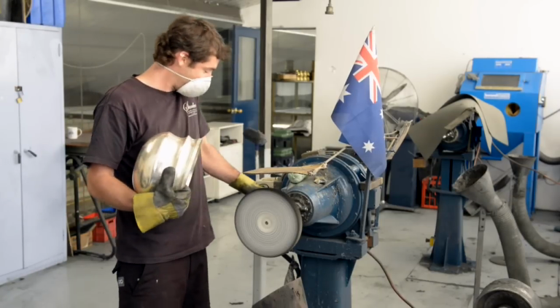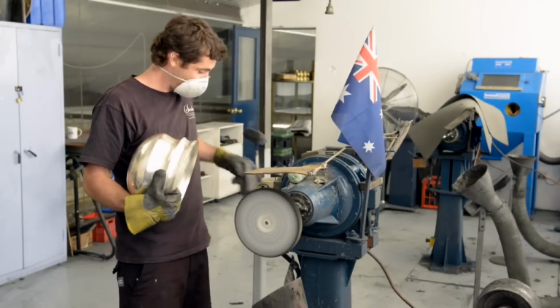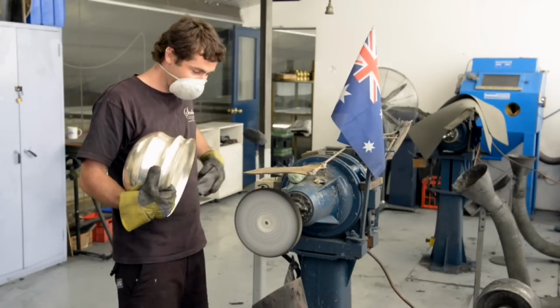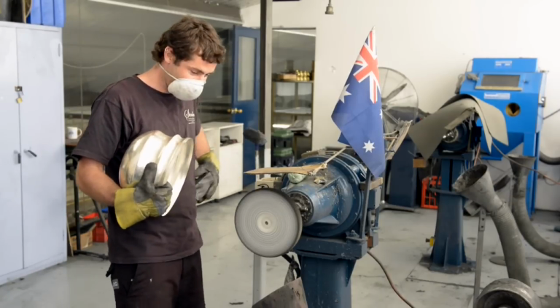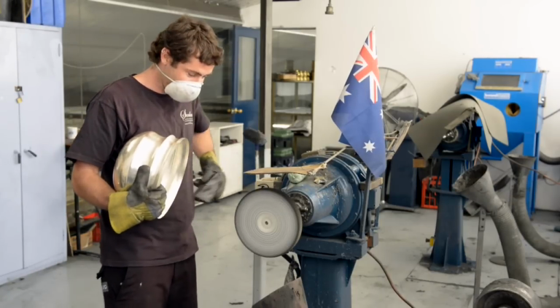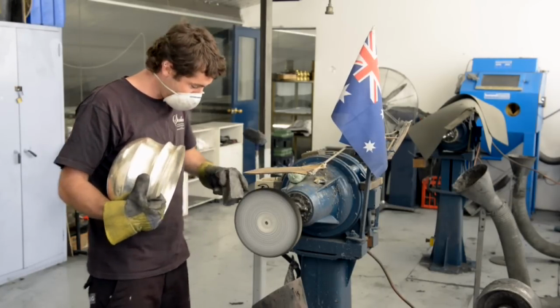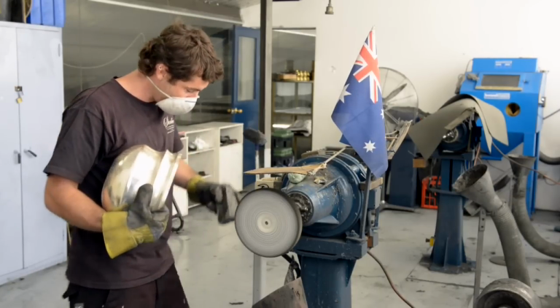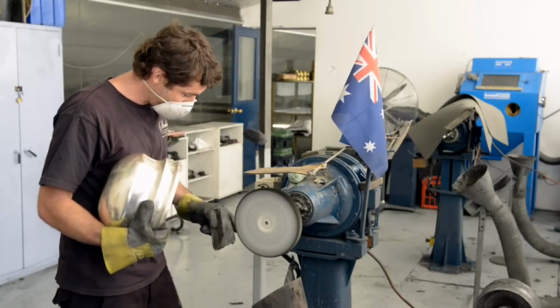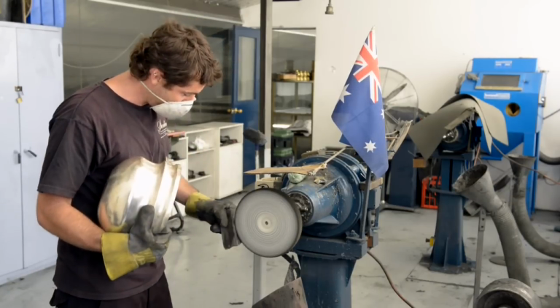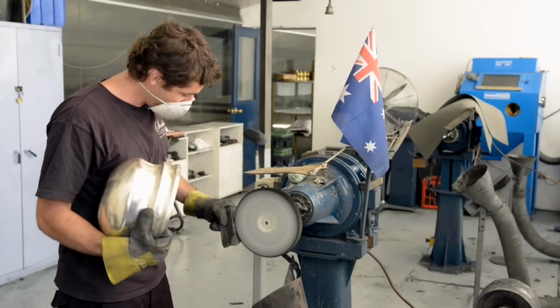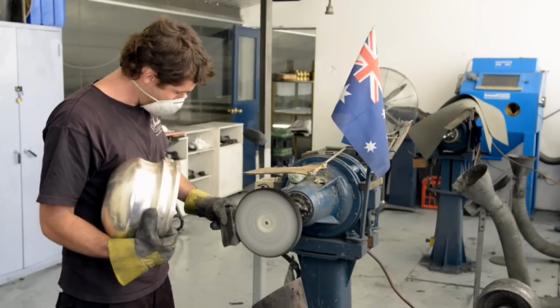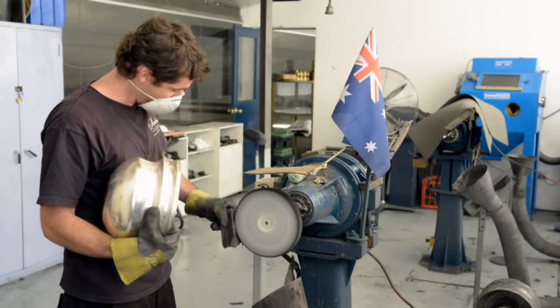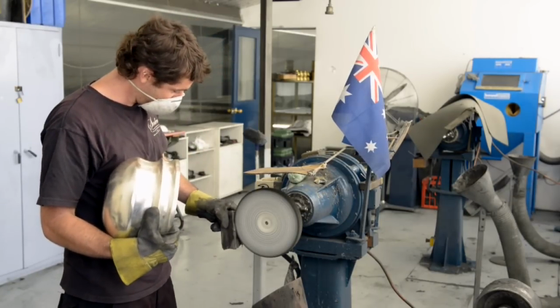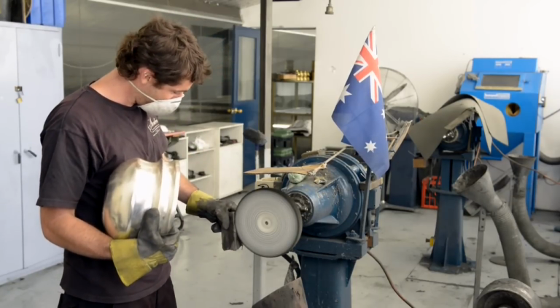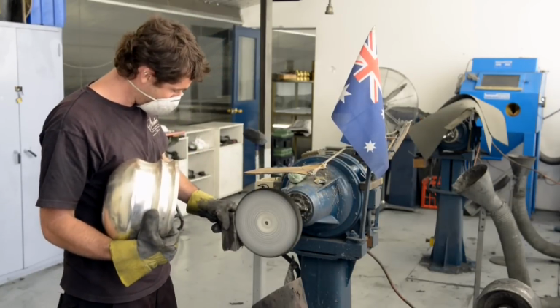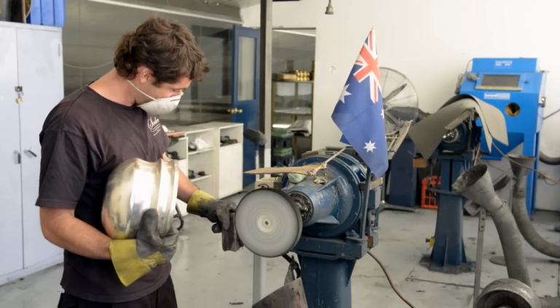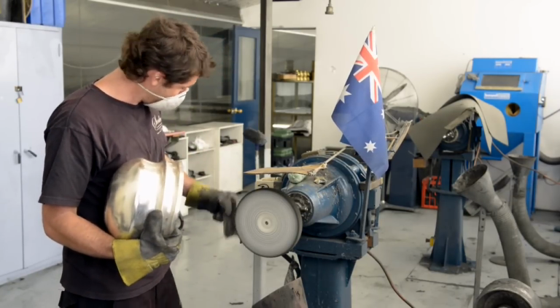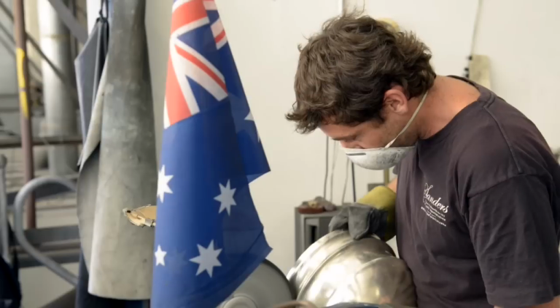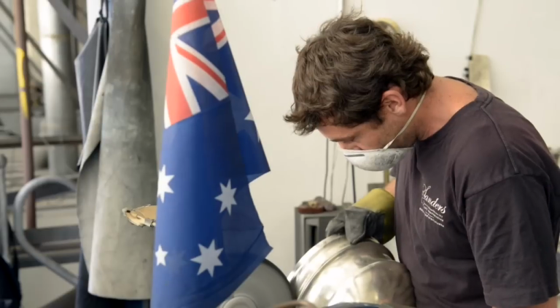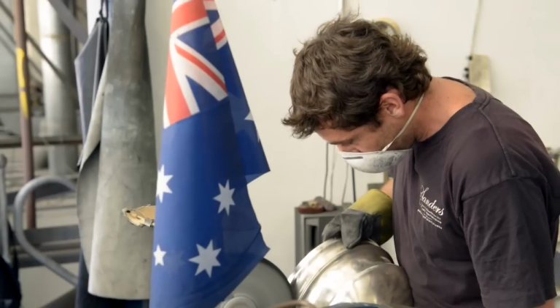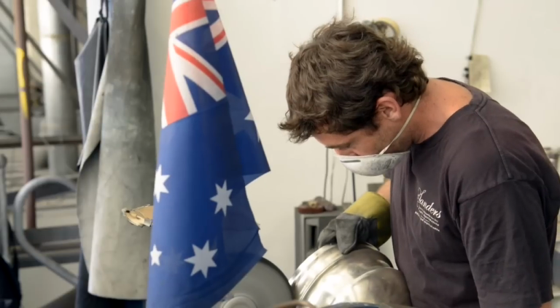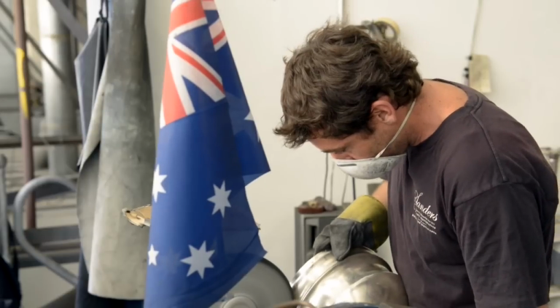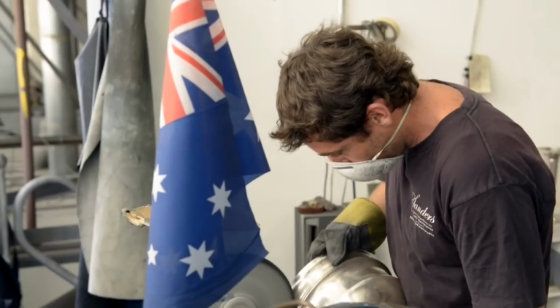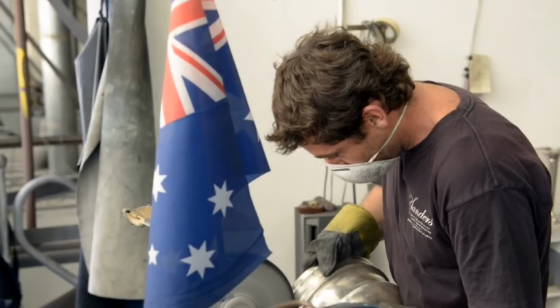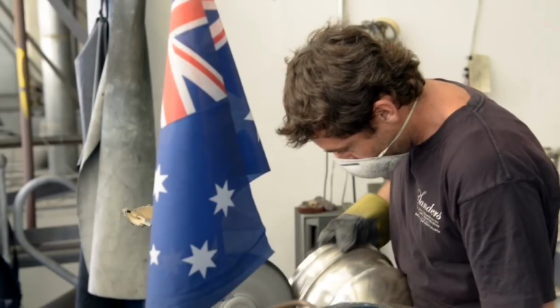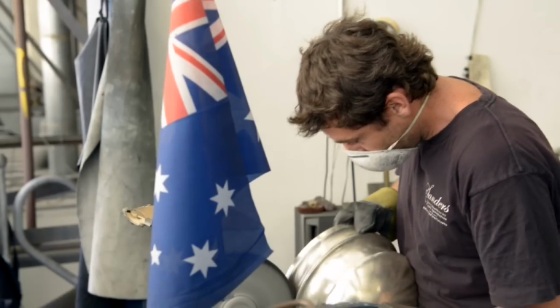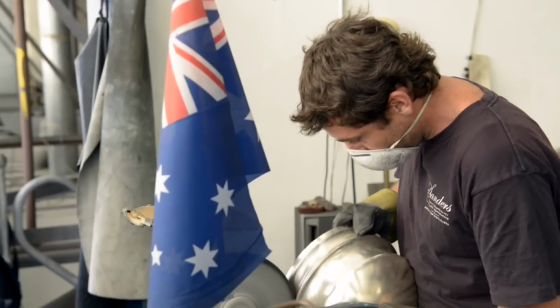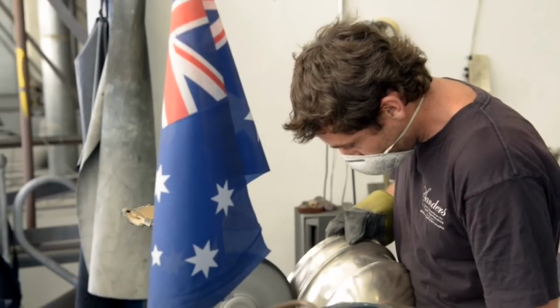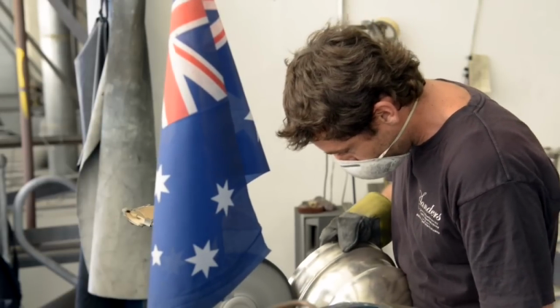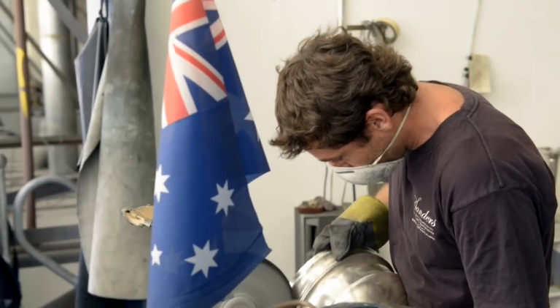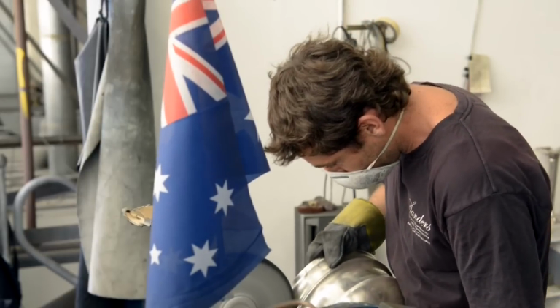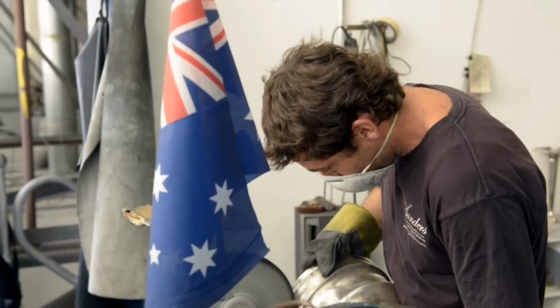Once he has finished, it will go upstairs to Laurie and he will actually polish it until it's a mirror finish.